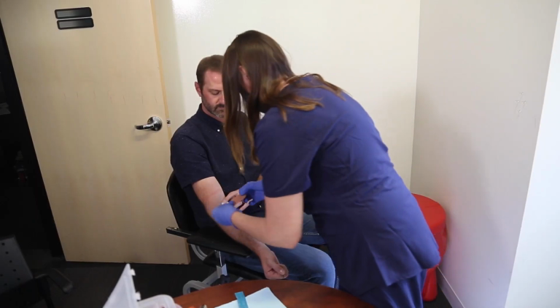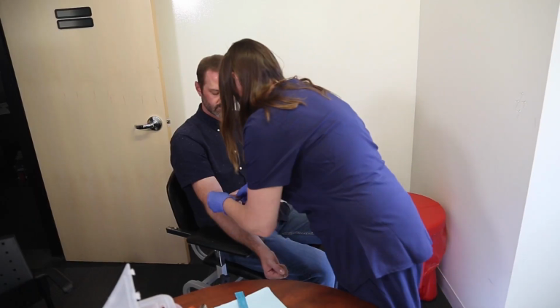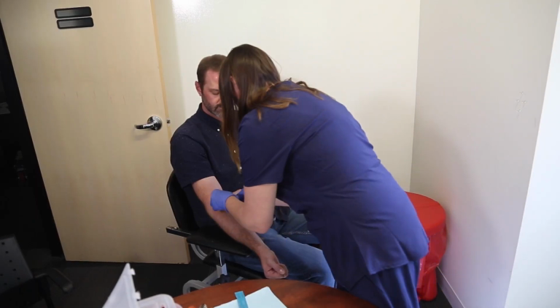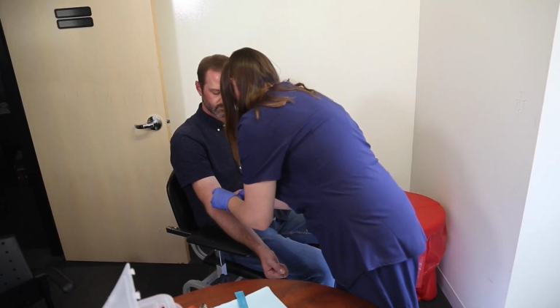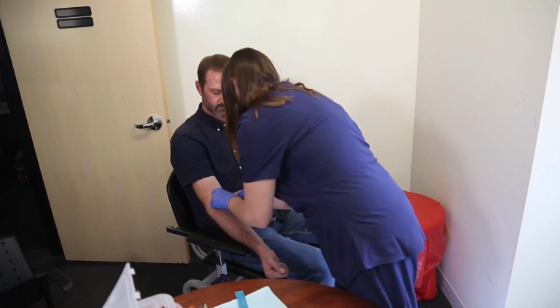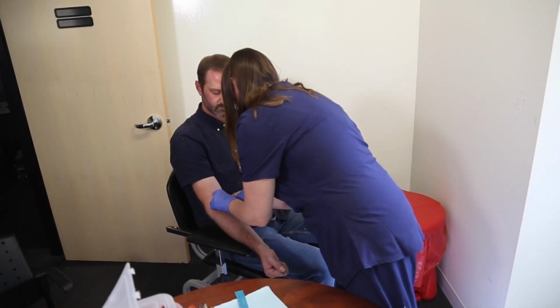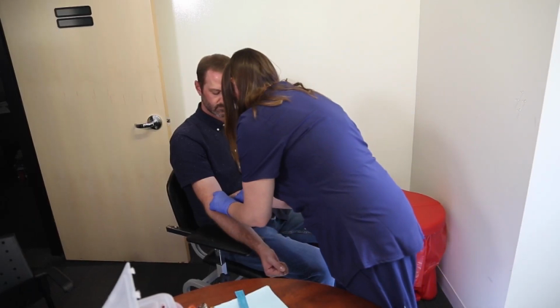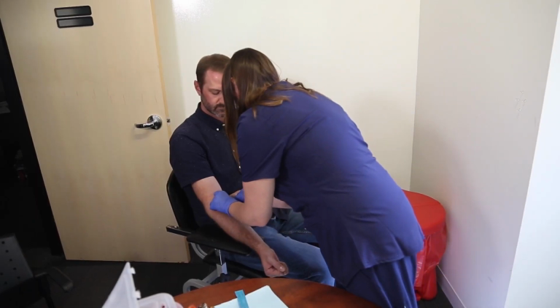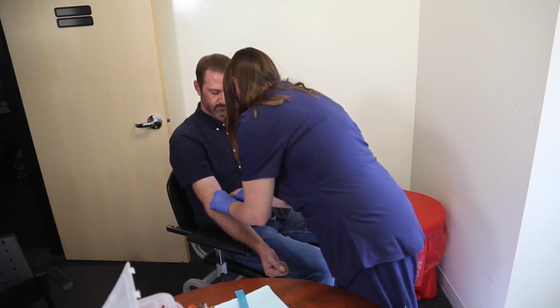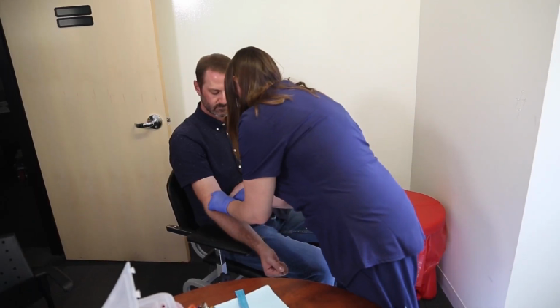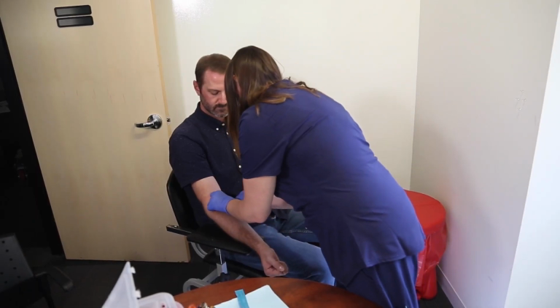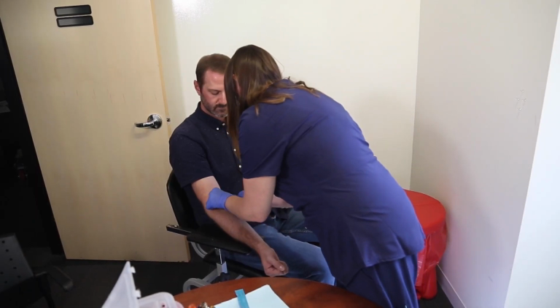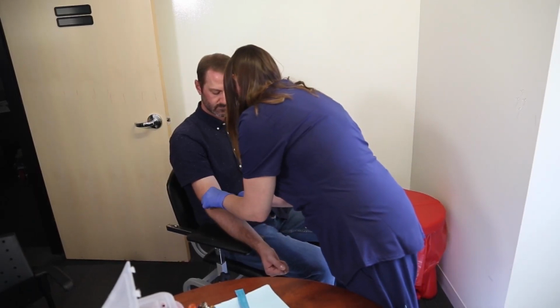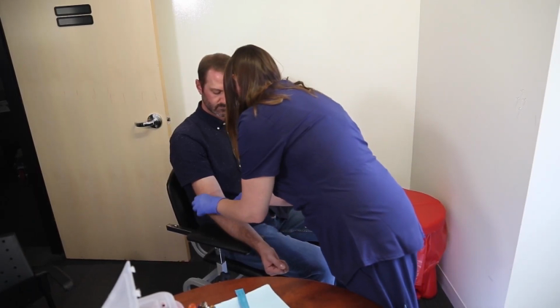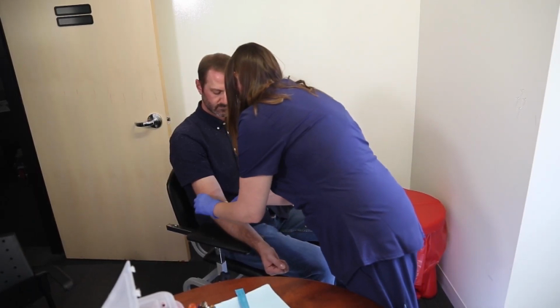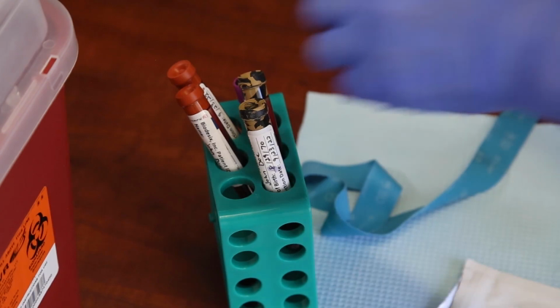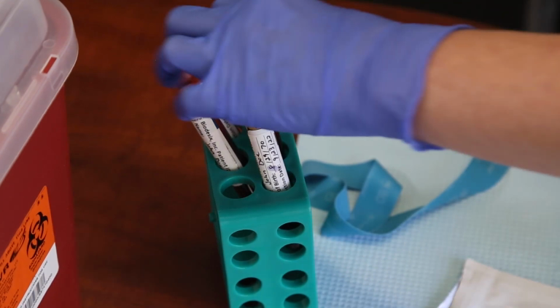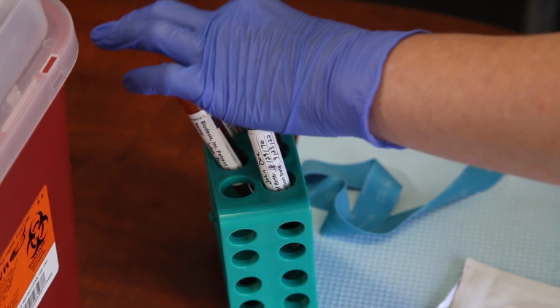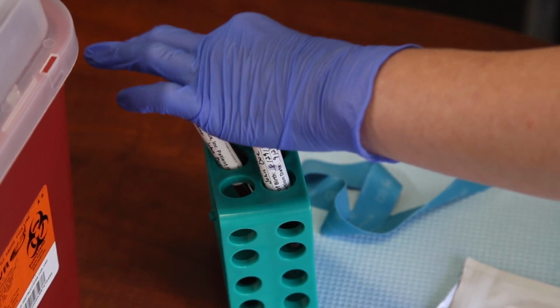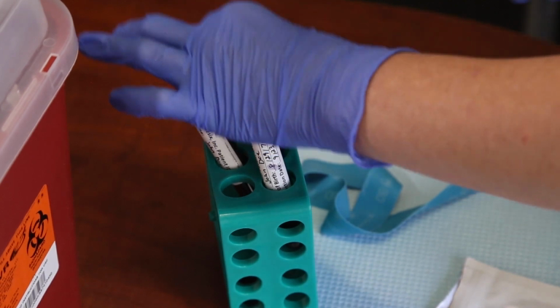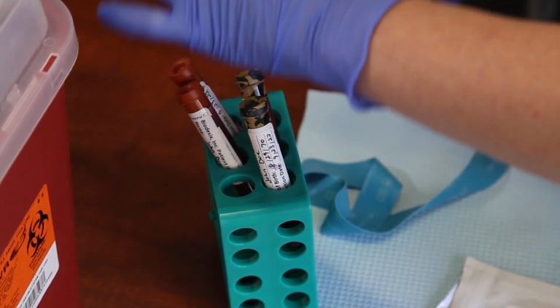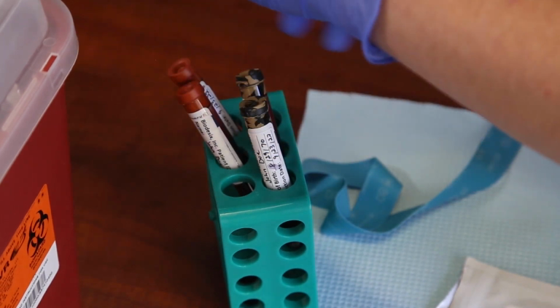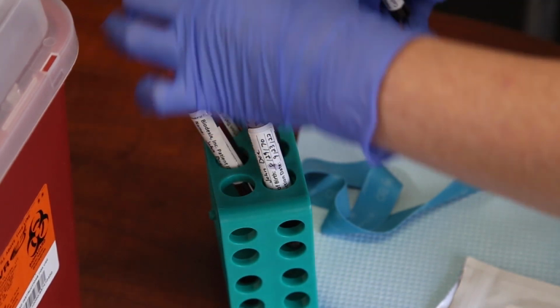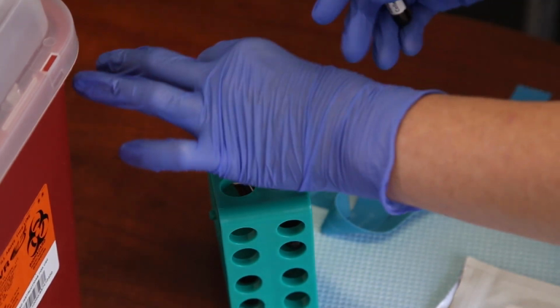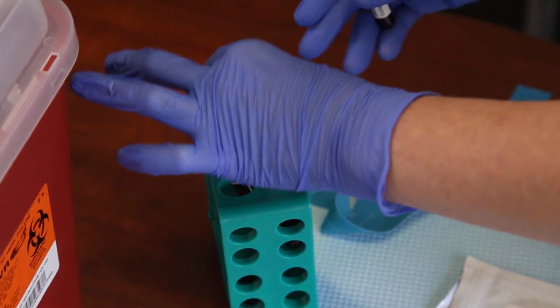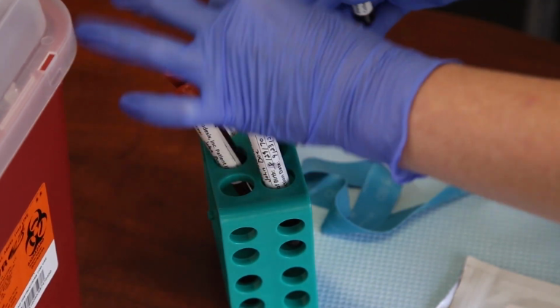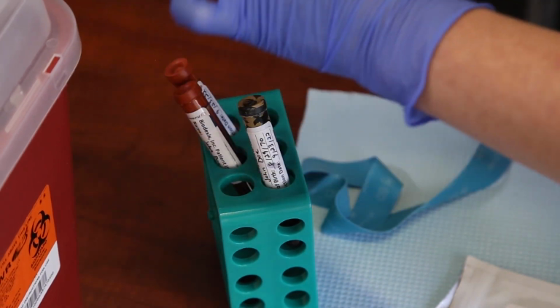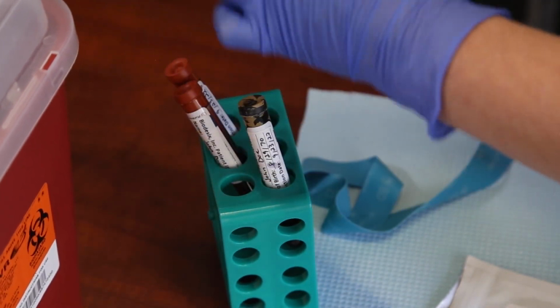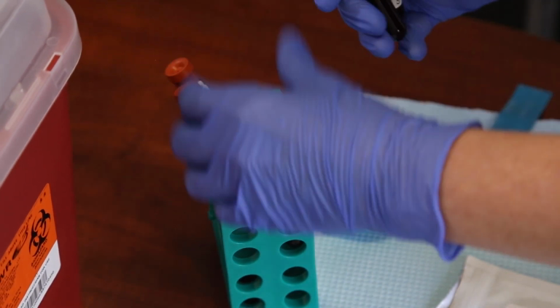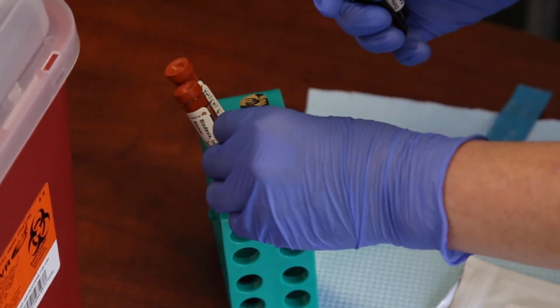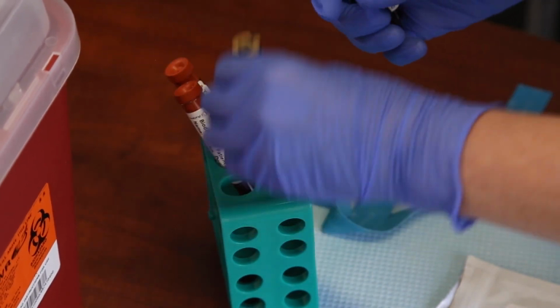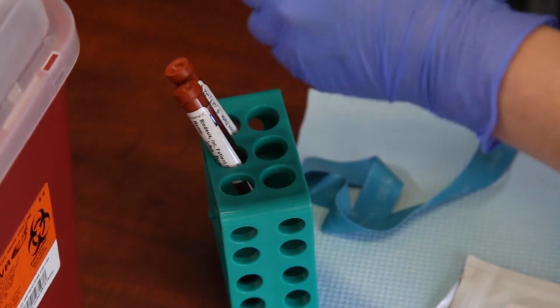After the draw, safely dispose of the needle. Then invert each tube 8 to 10 times to mix.